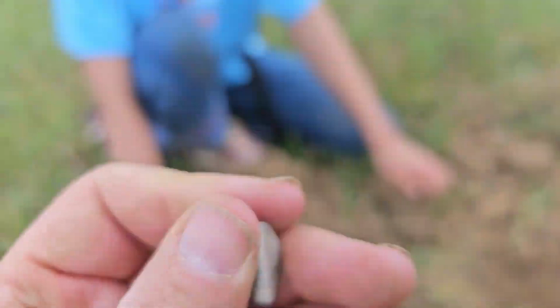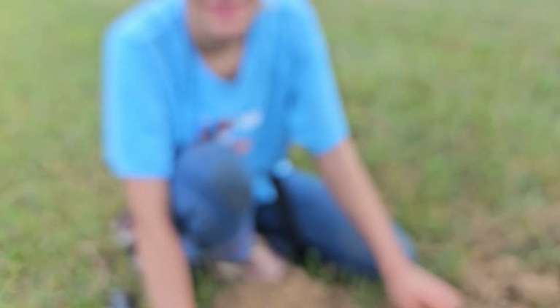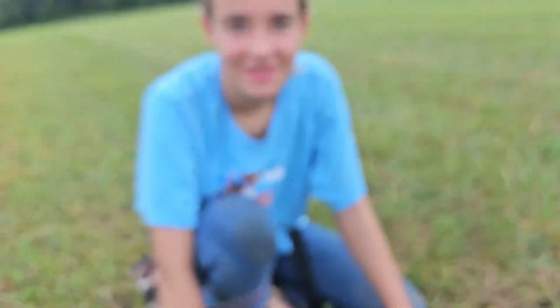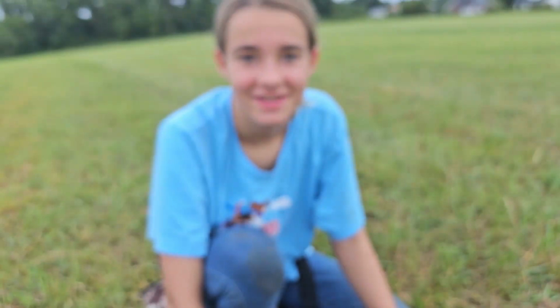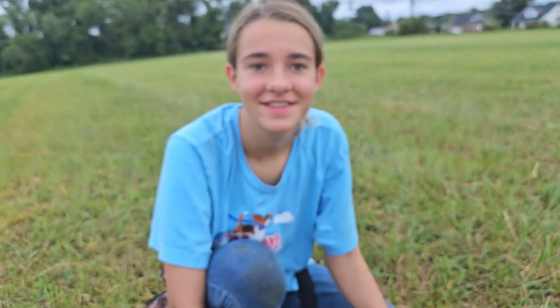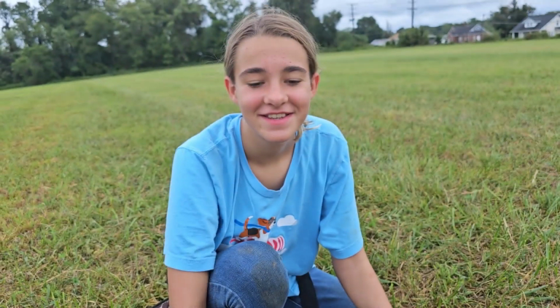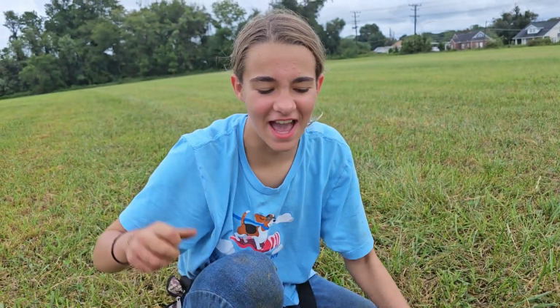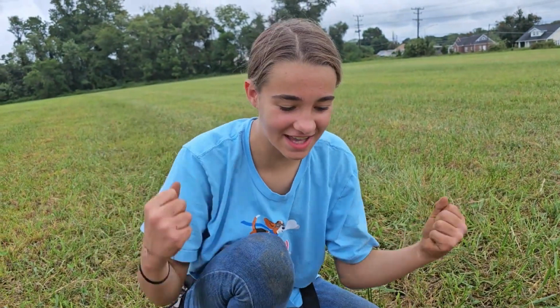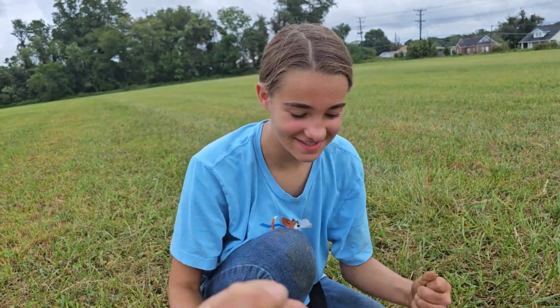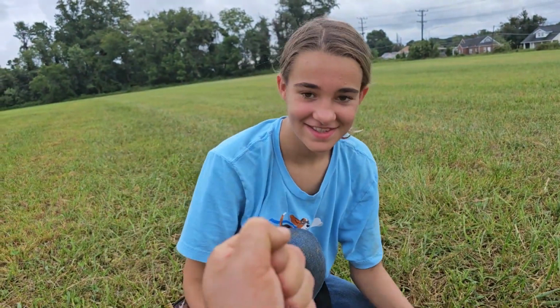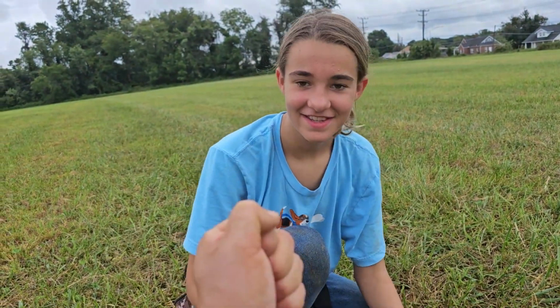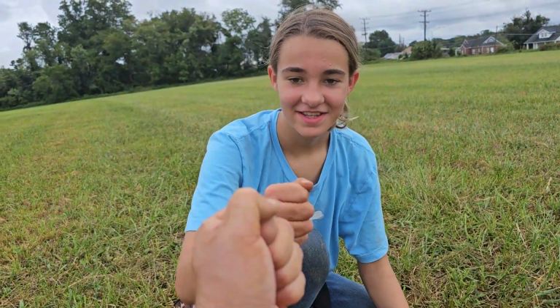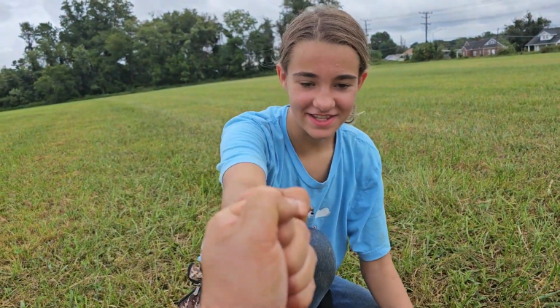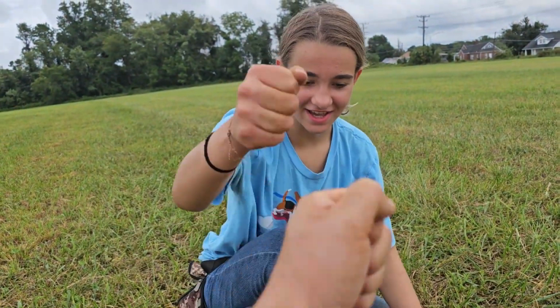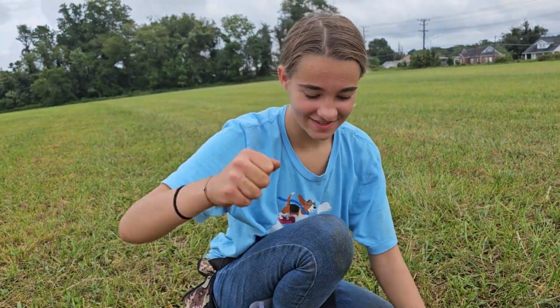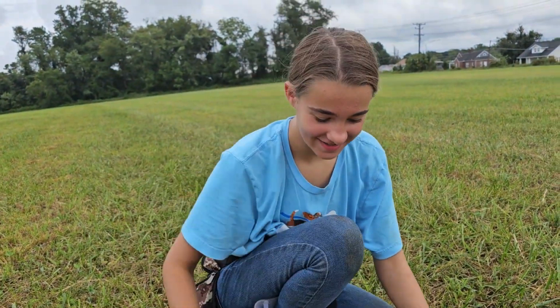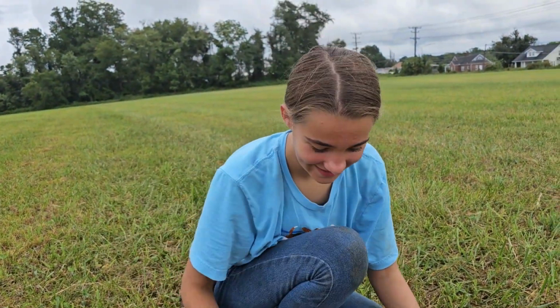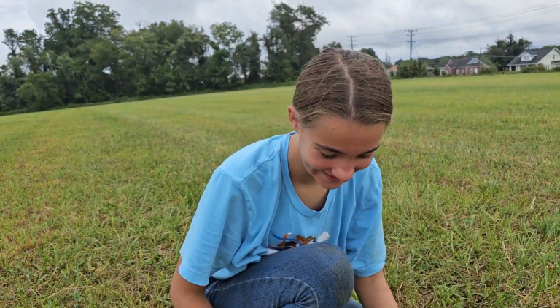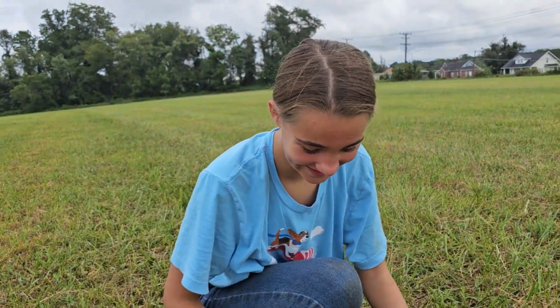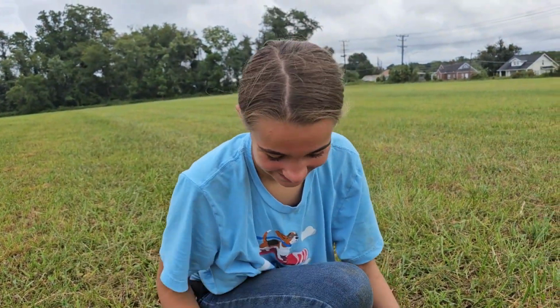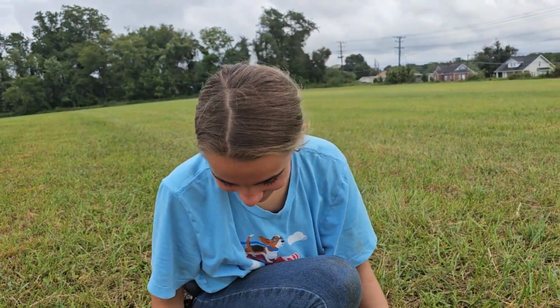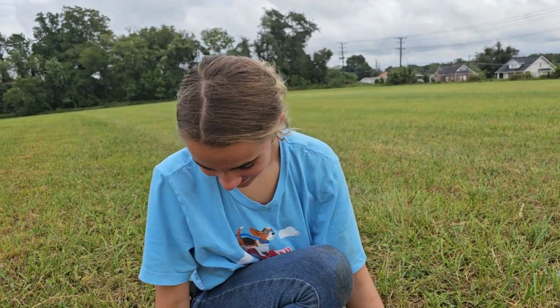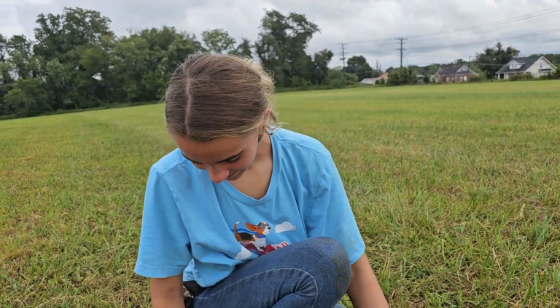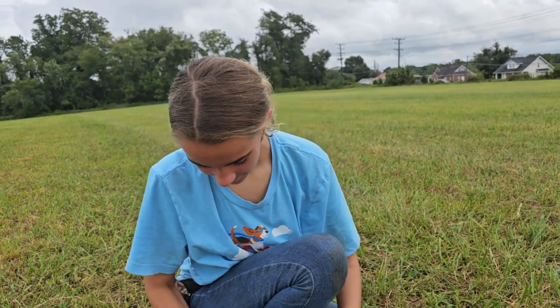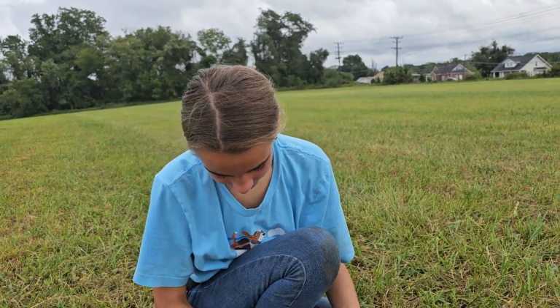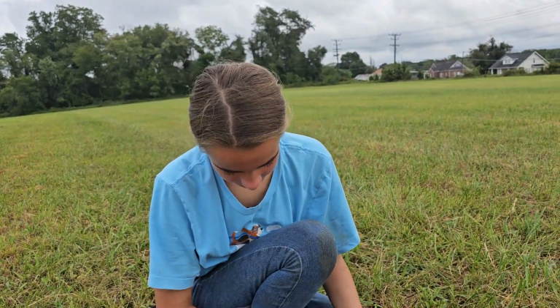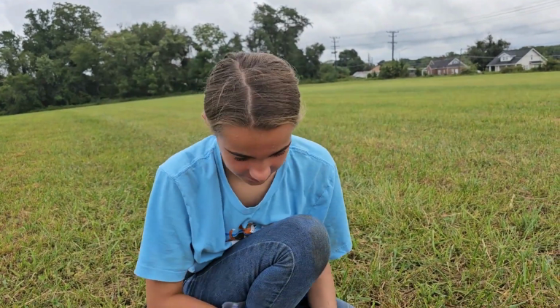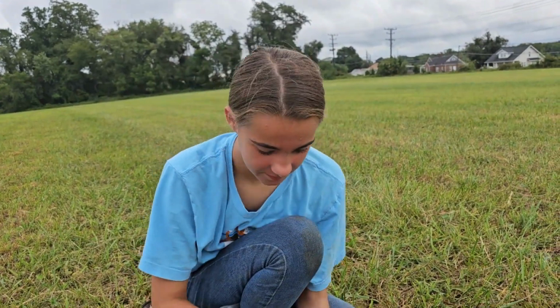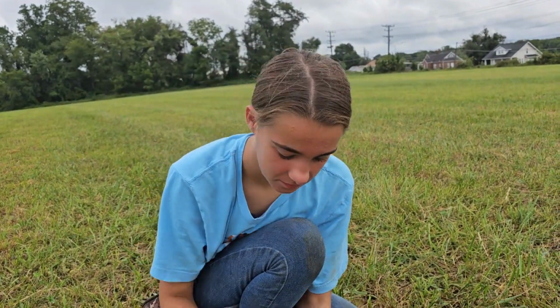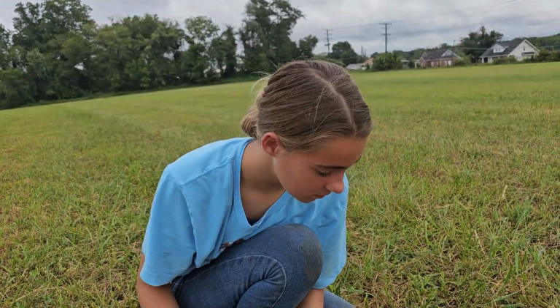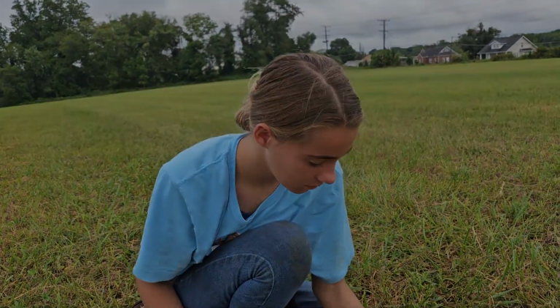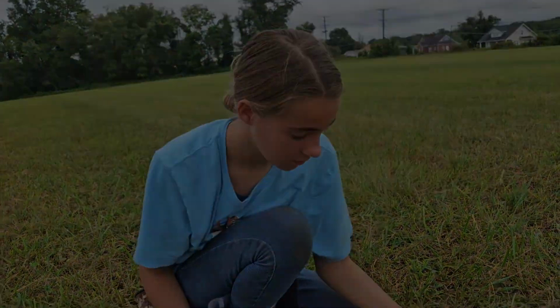Hey — you got silver! Yes! Pound it, kid. Nice job. We're going to keep hunting. I'm hoping there is some more stuff here.